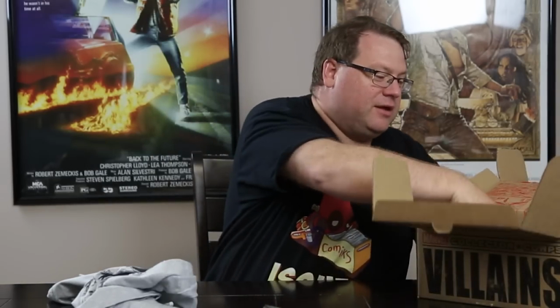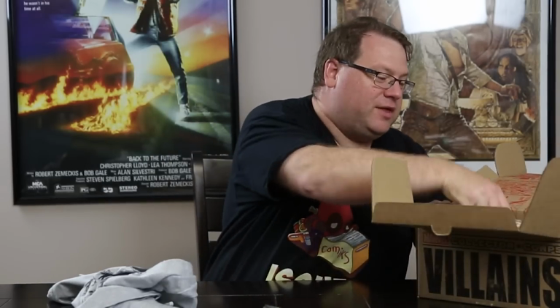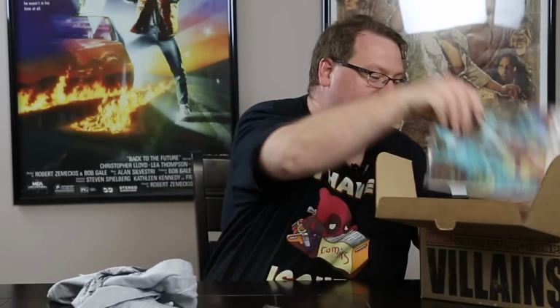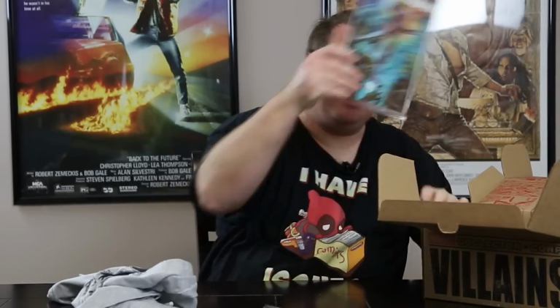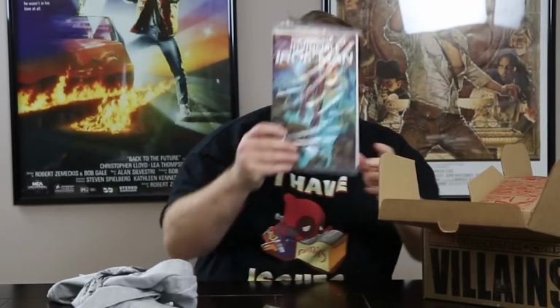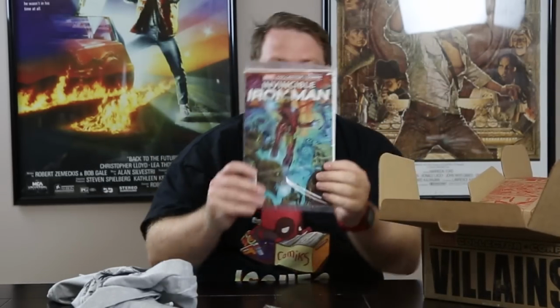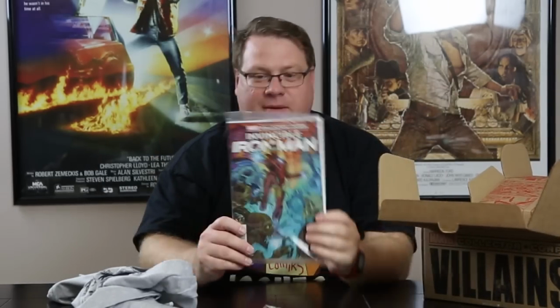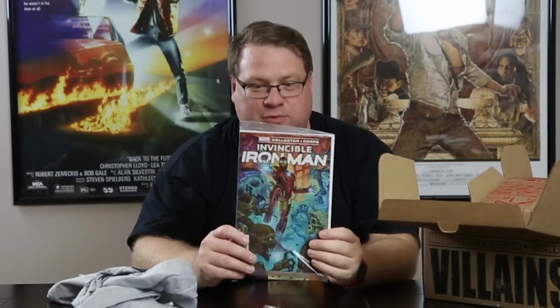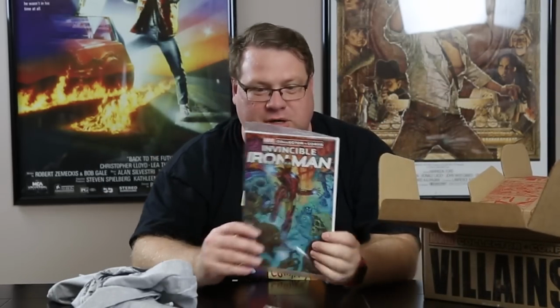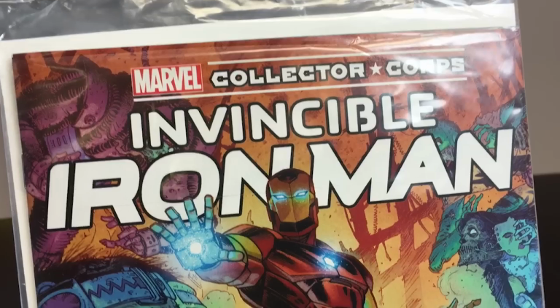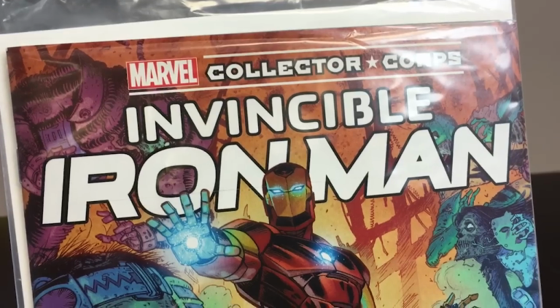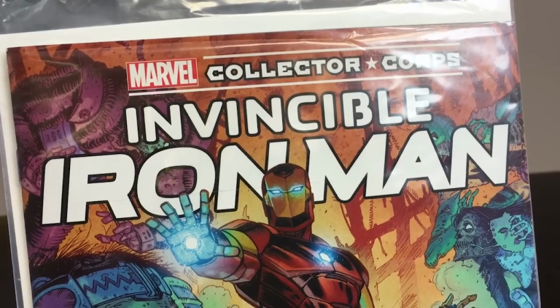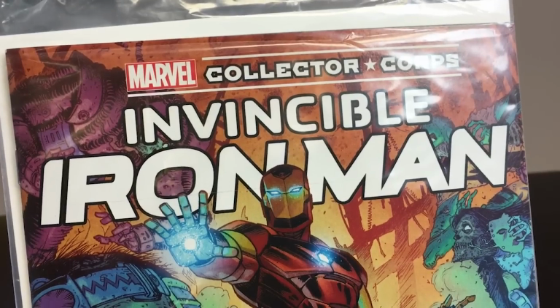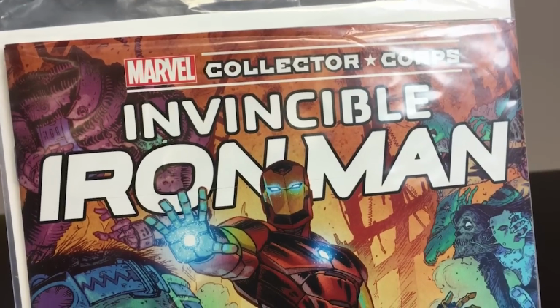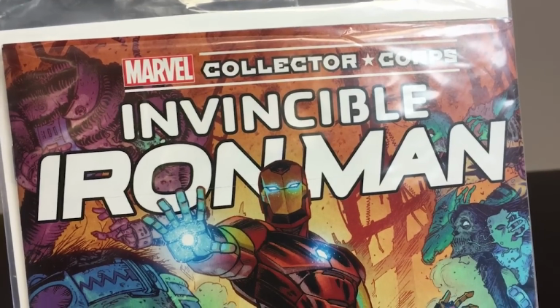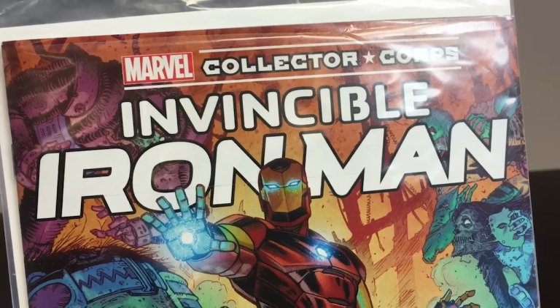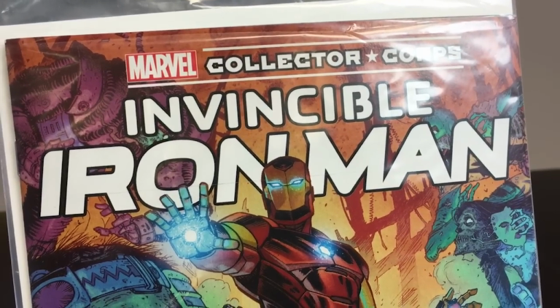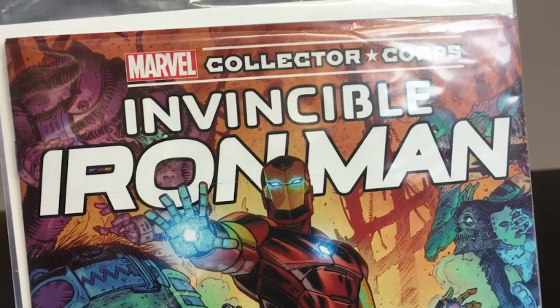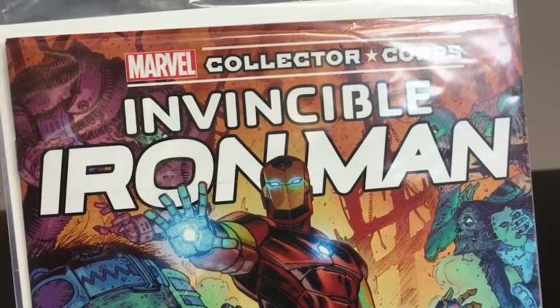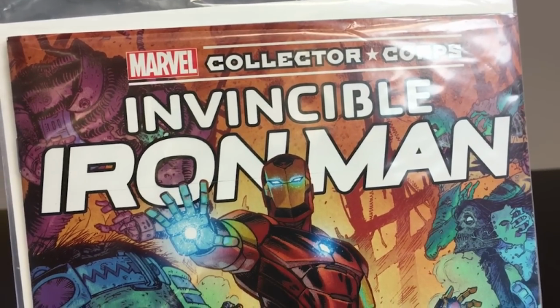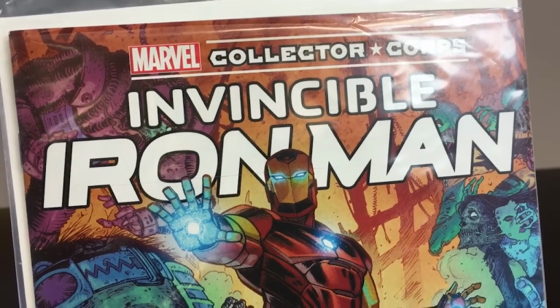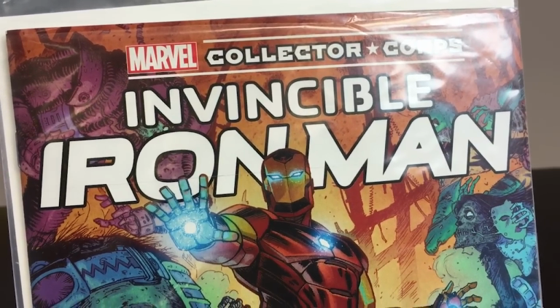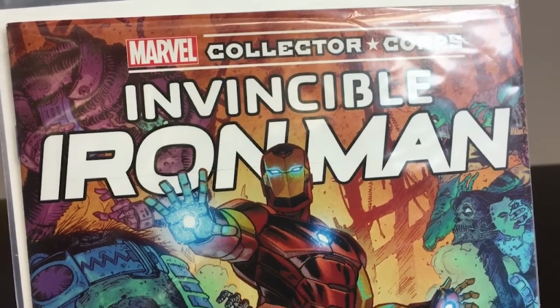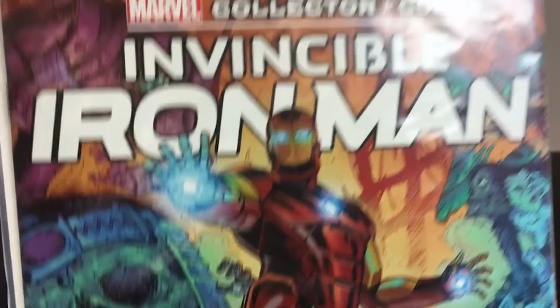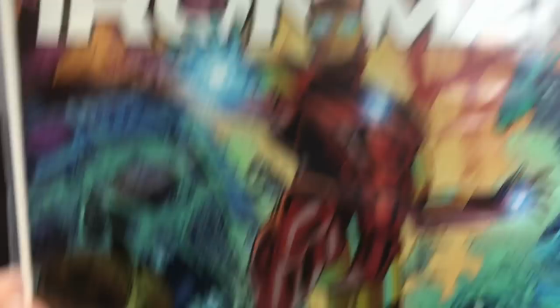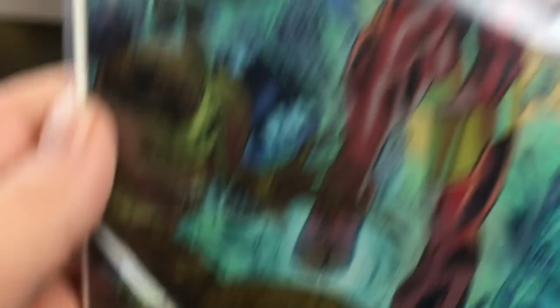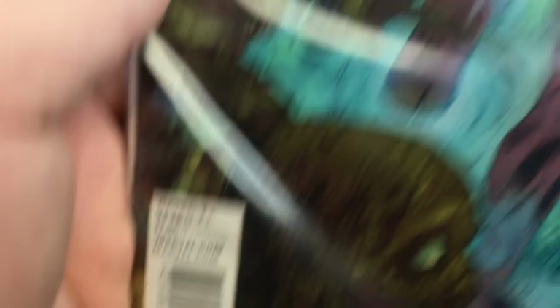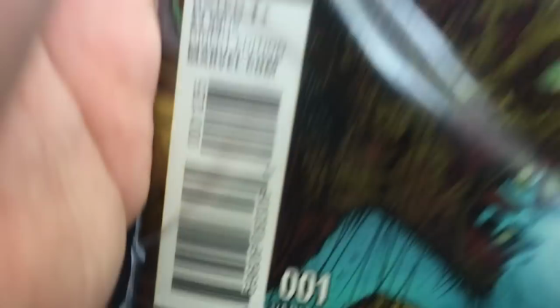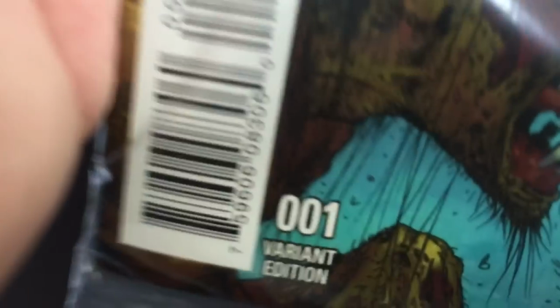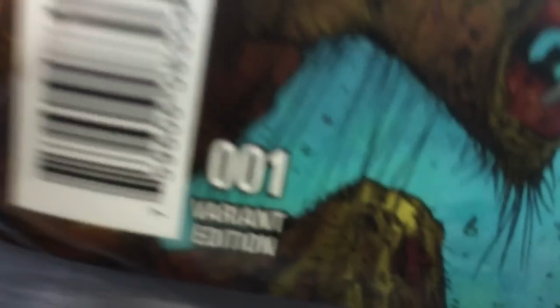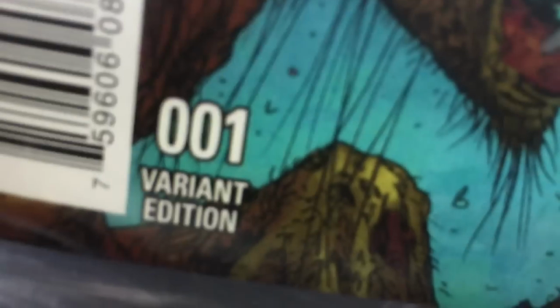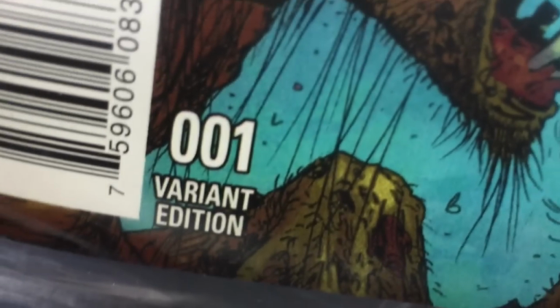Then it's time for a comic book. We have Invincible Iron Man, the Collector Core number one edition. That's a nice variant.